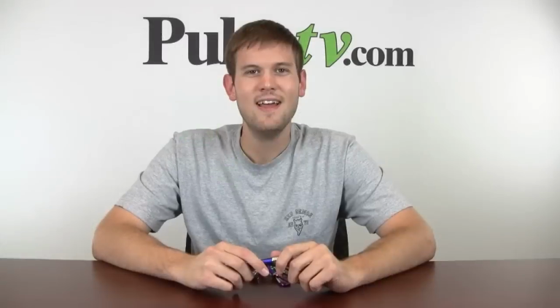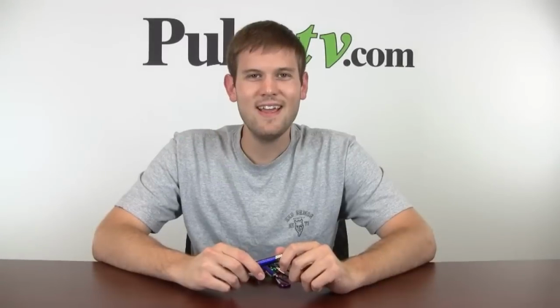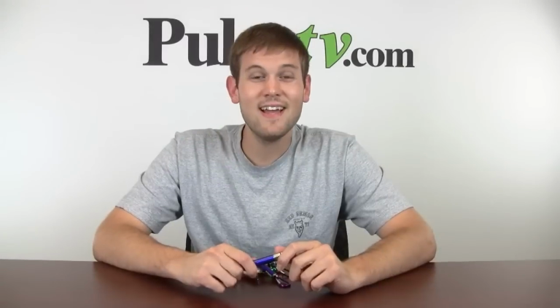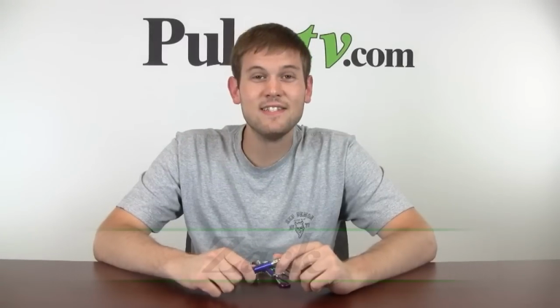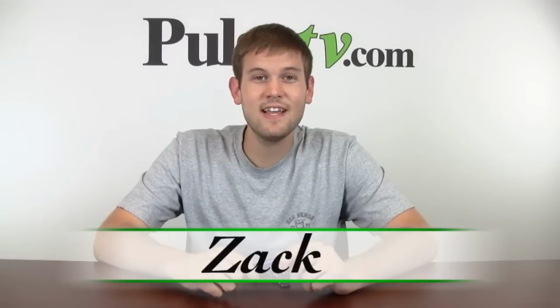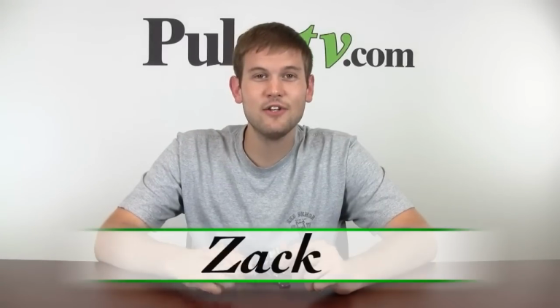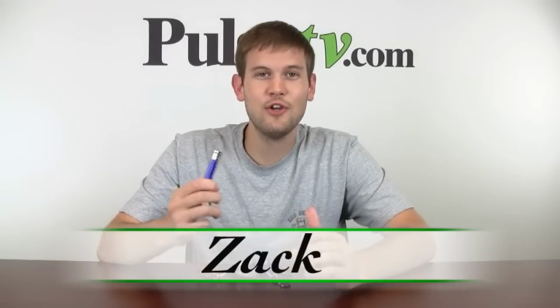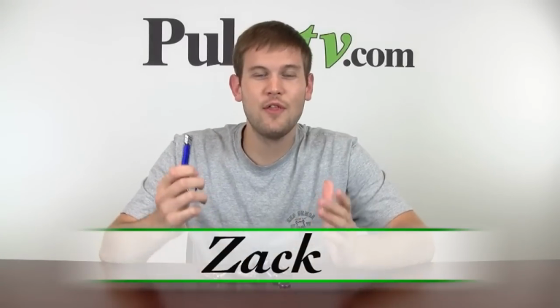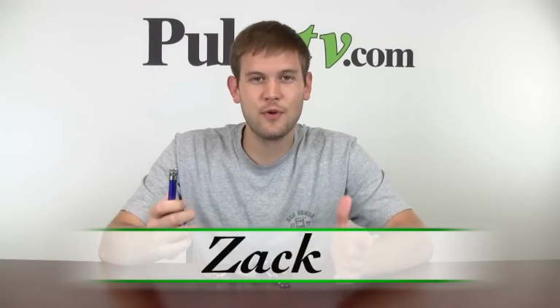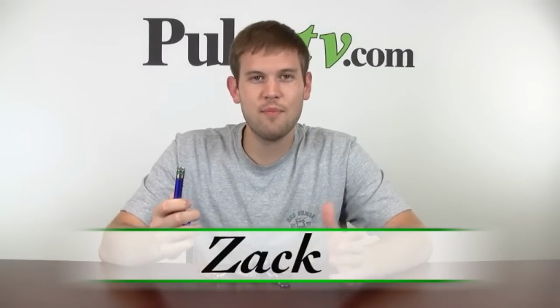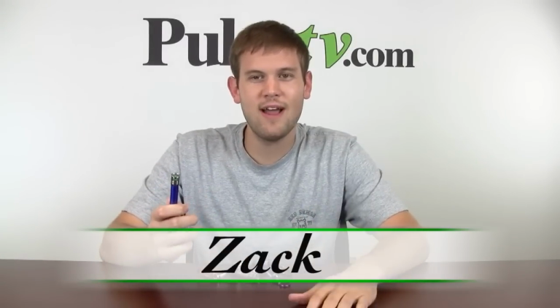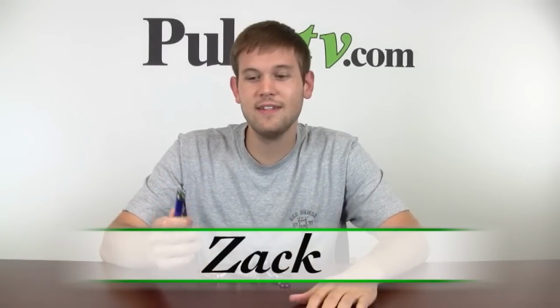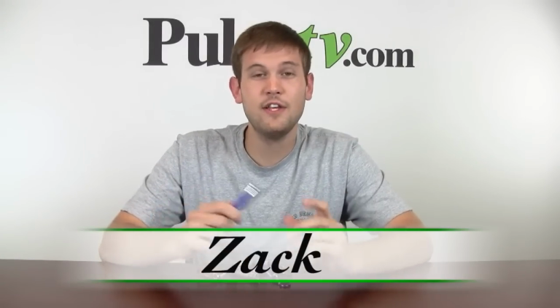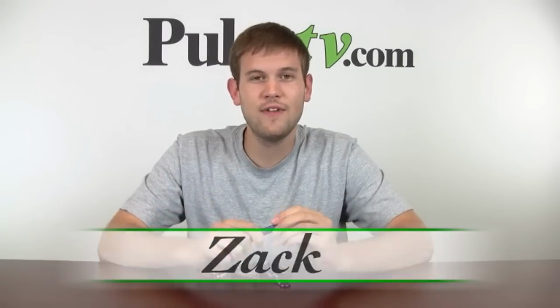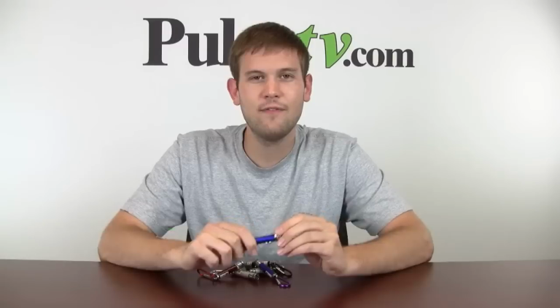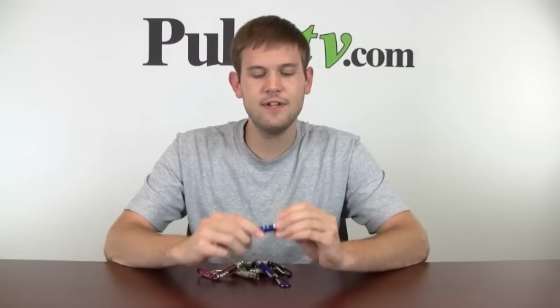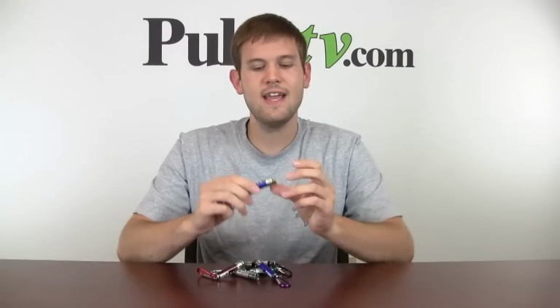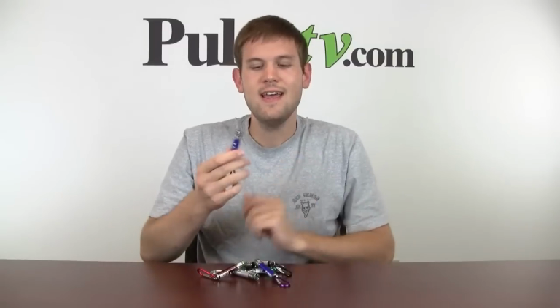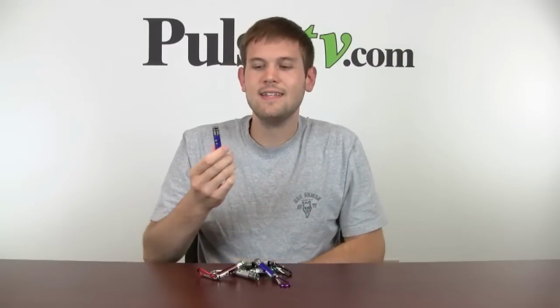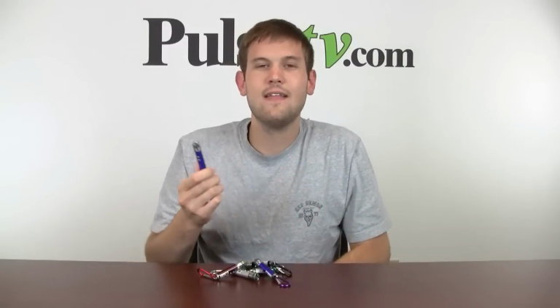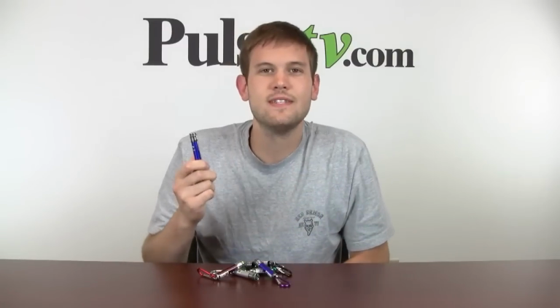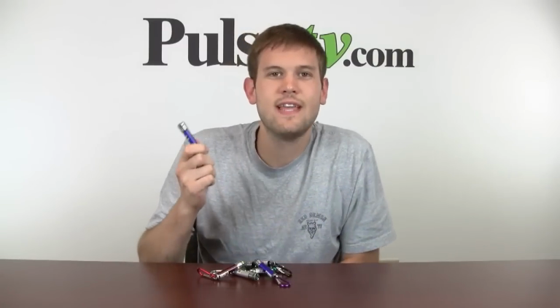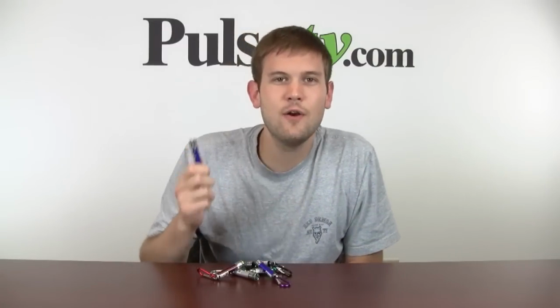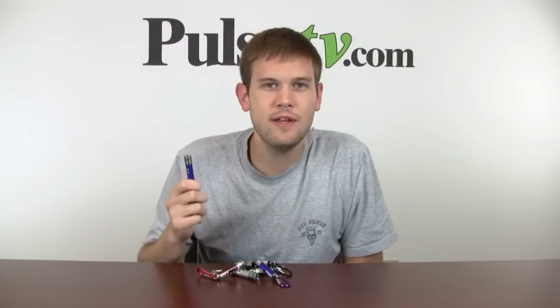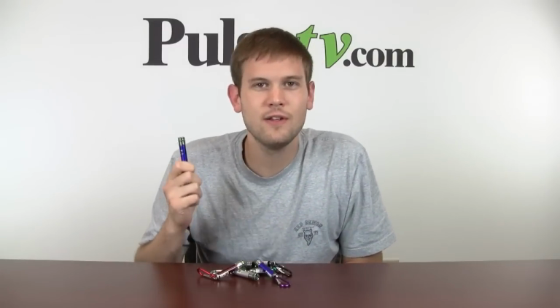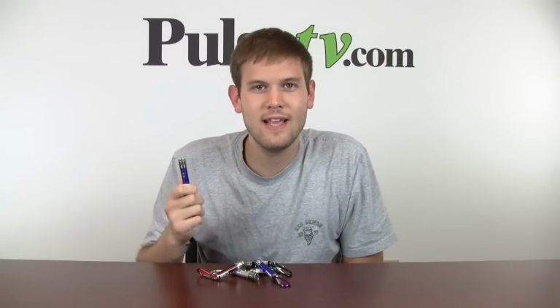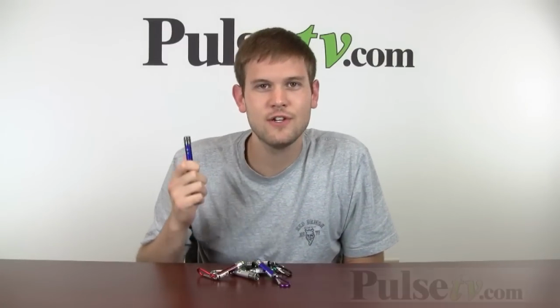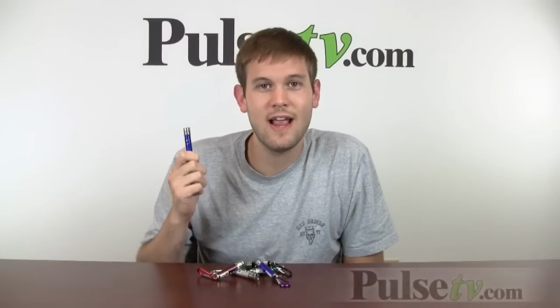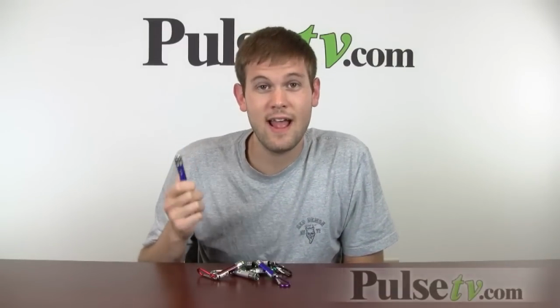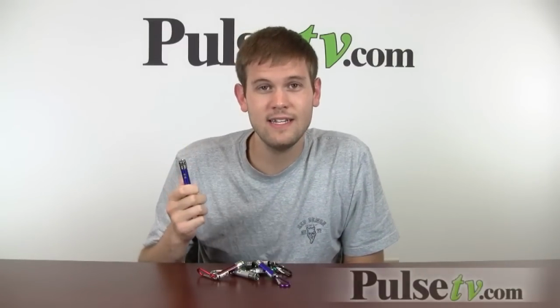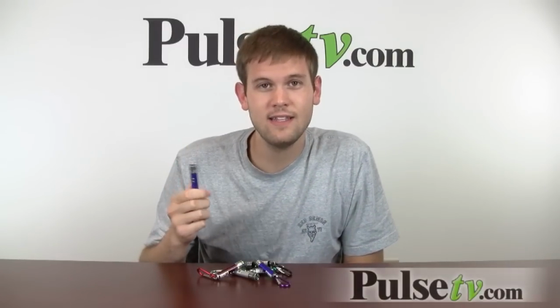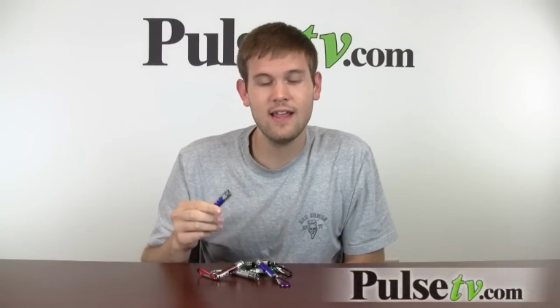Hey guys, it's Zach here to show you another great product. The deal we've got for you today is on this carabiner laser and LED light.